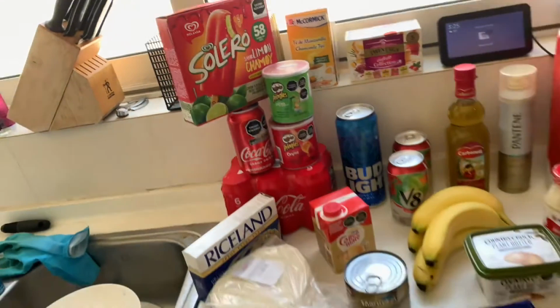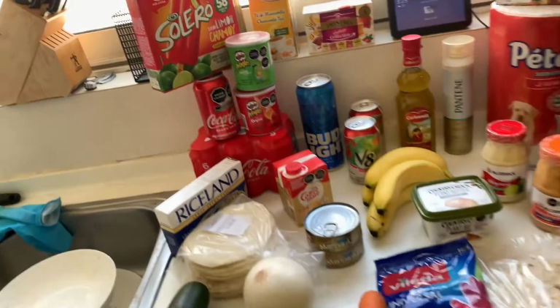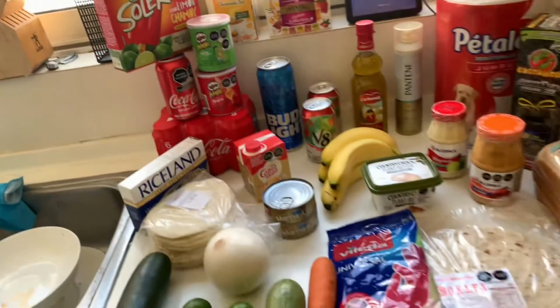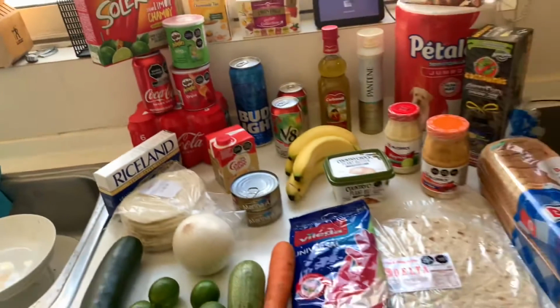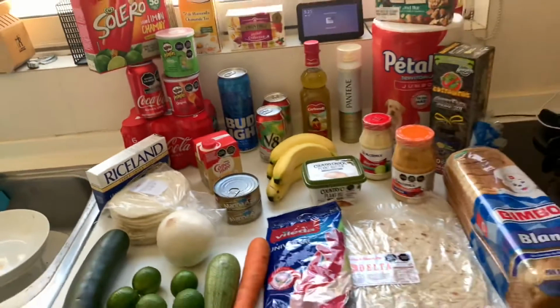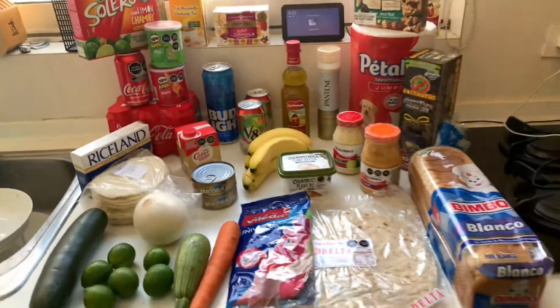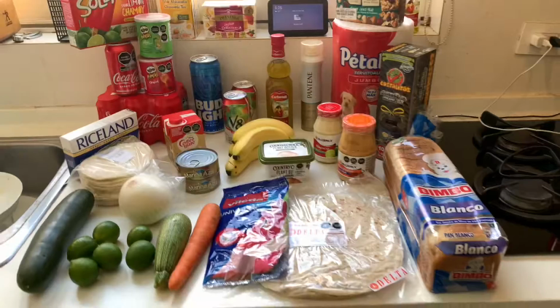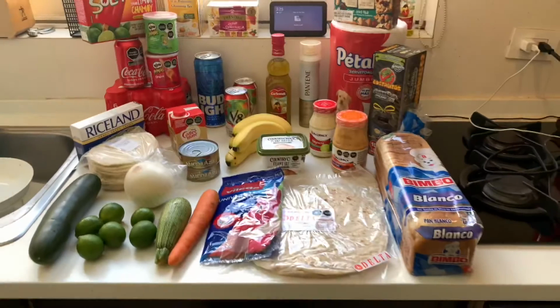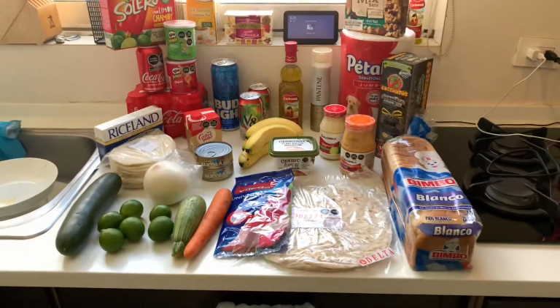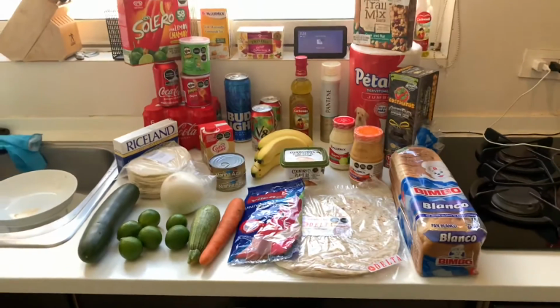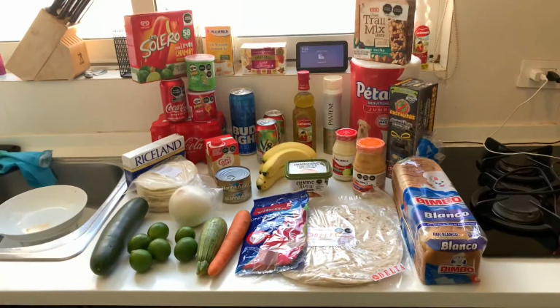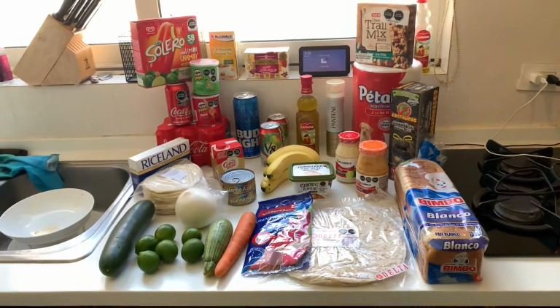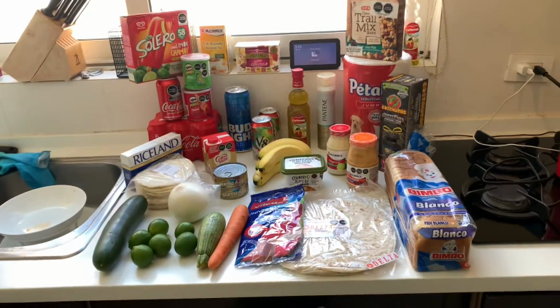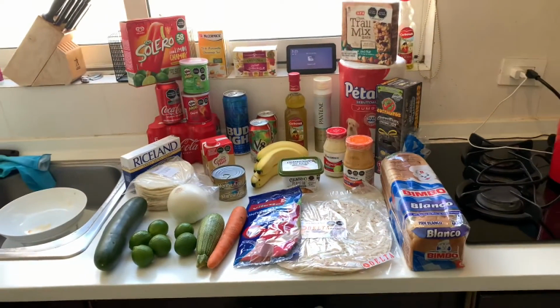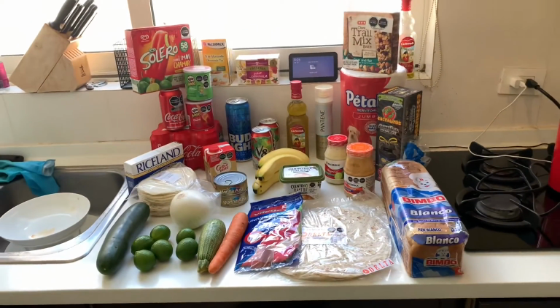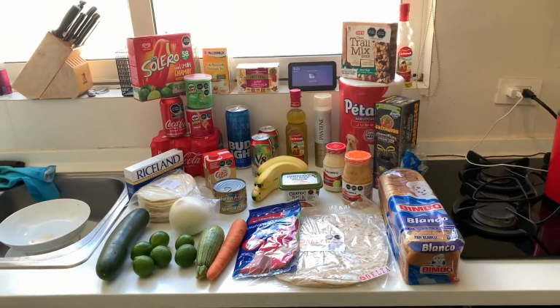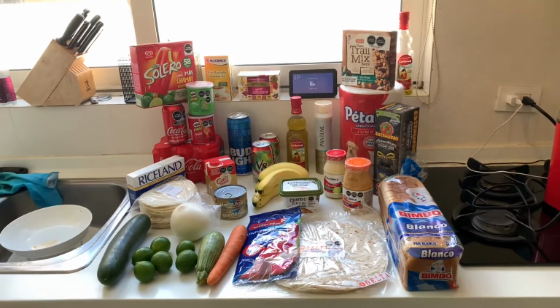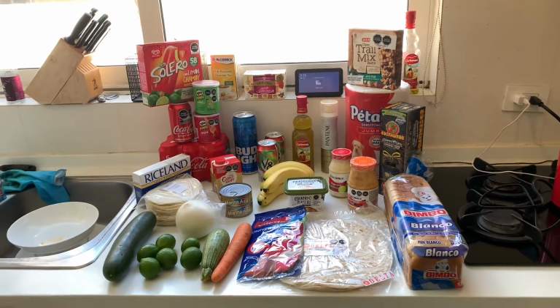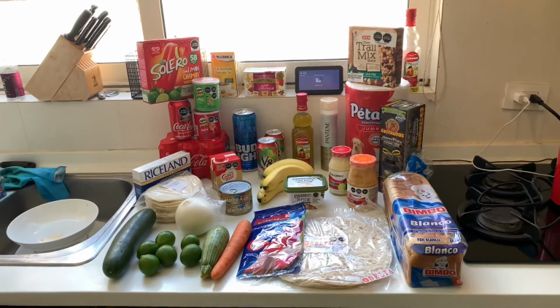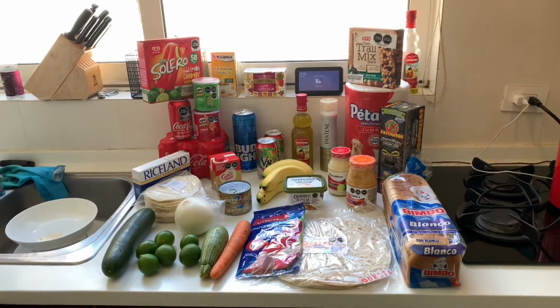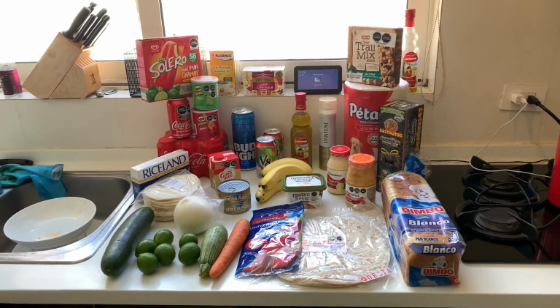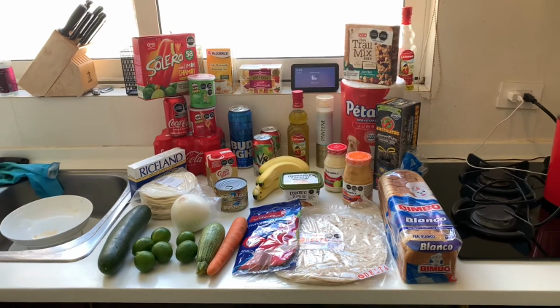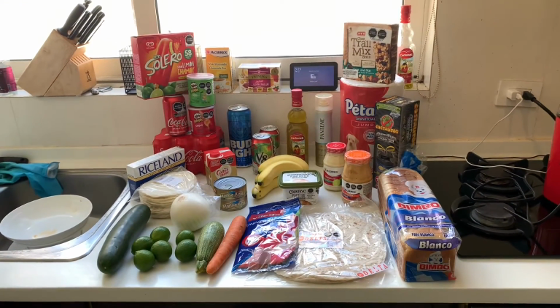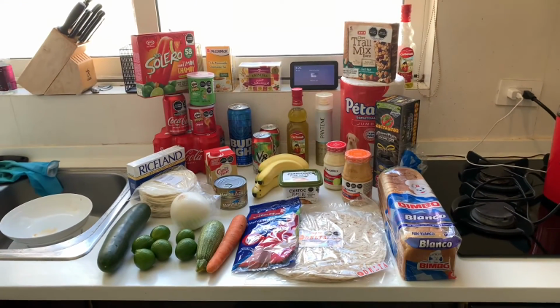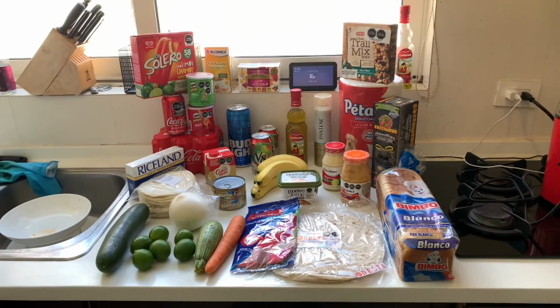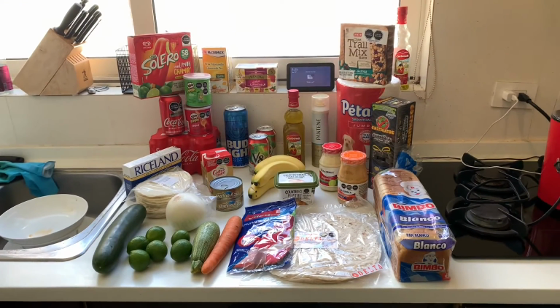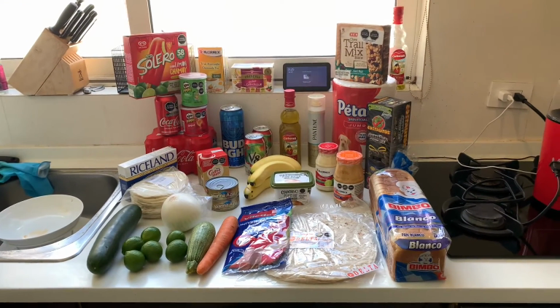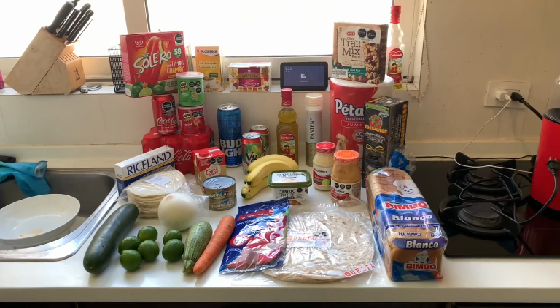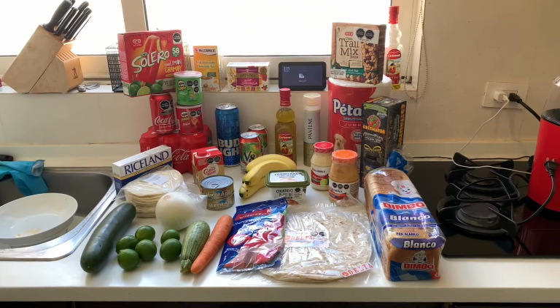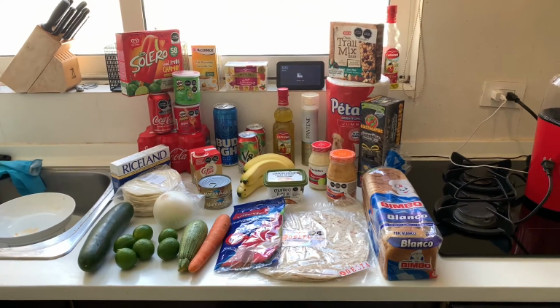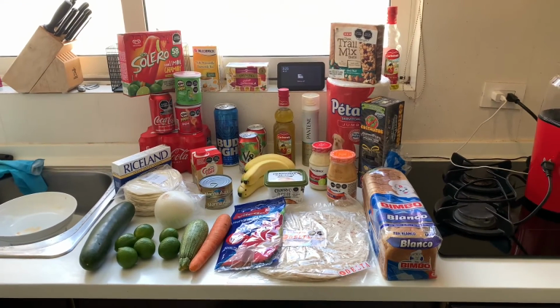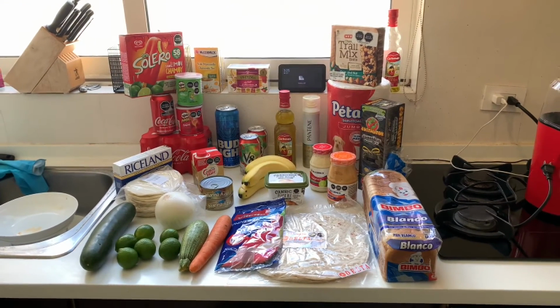This is everything that I got for the week from HEV. See you in the next video!